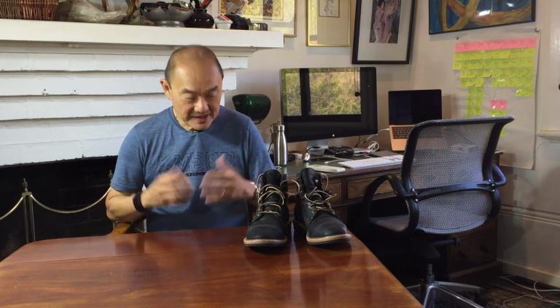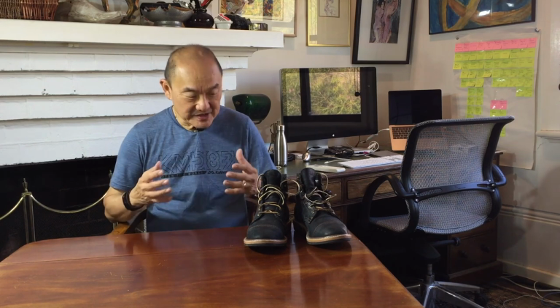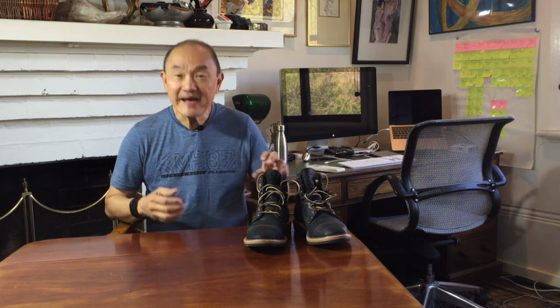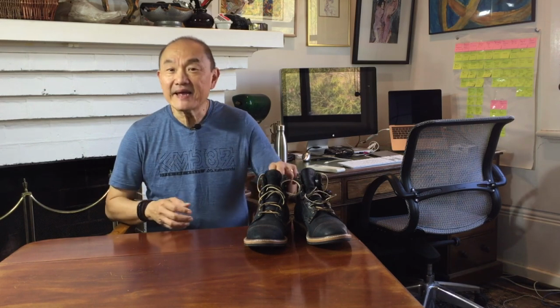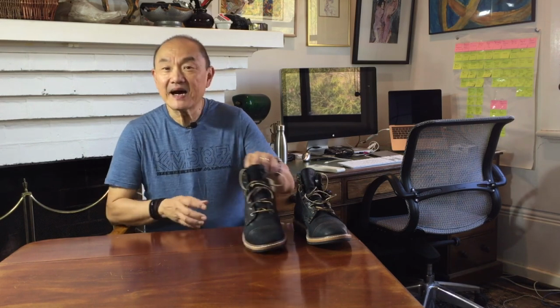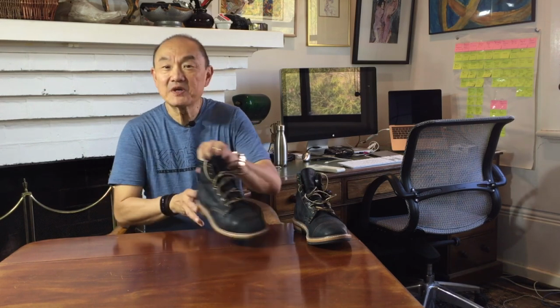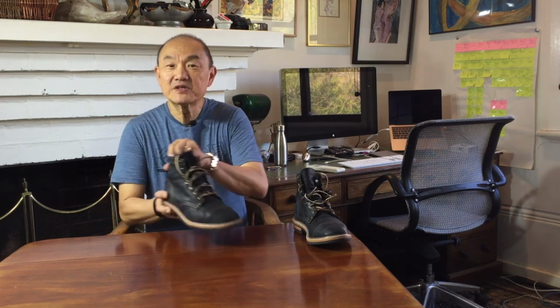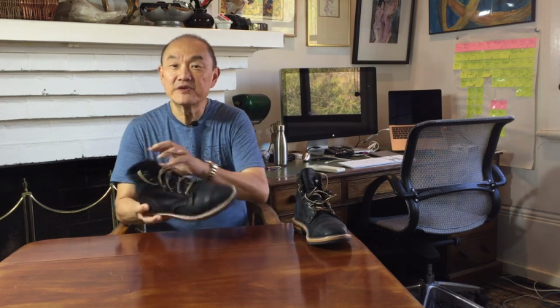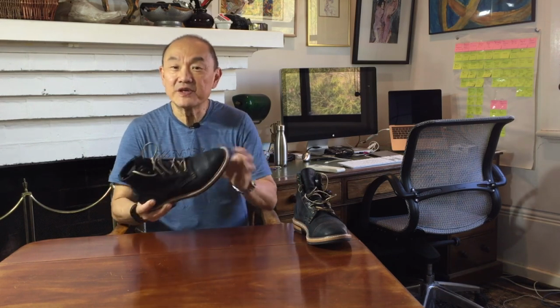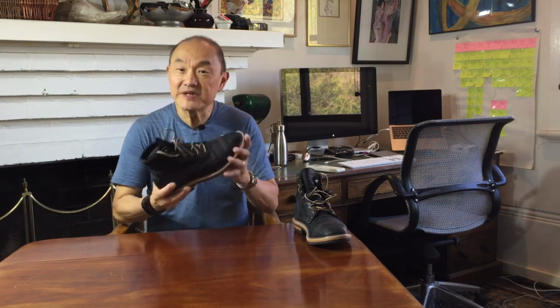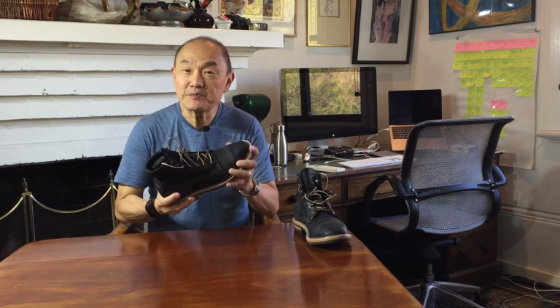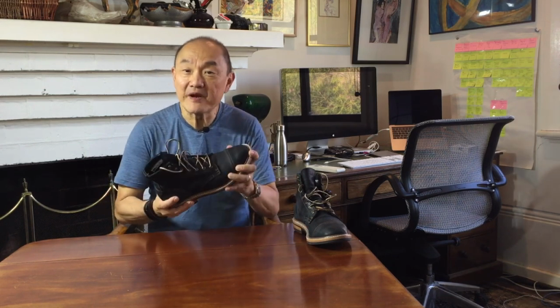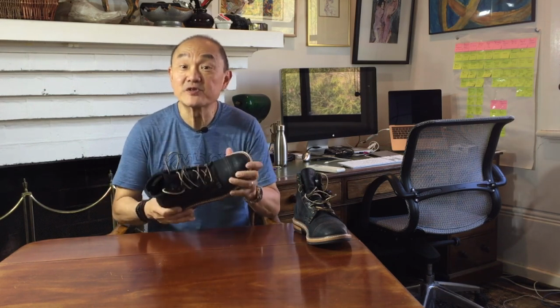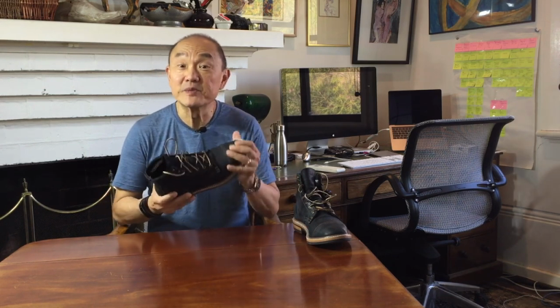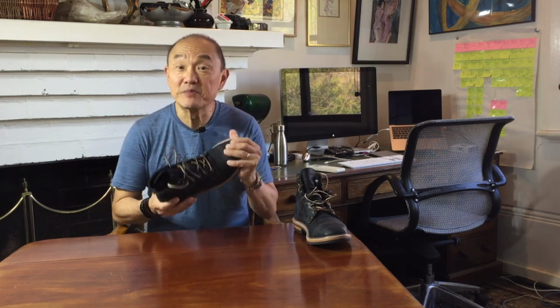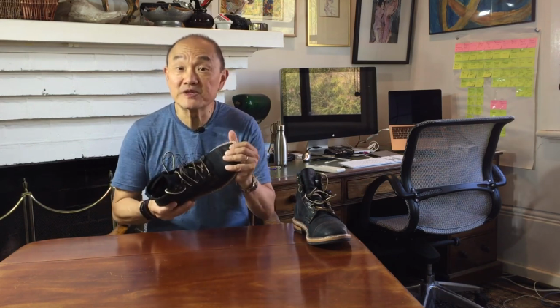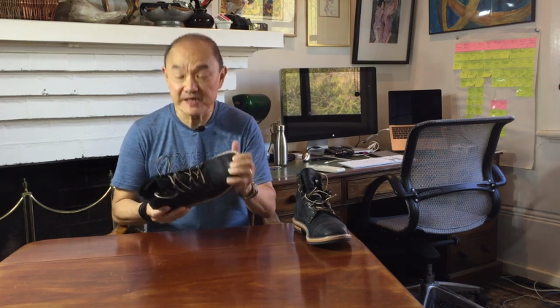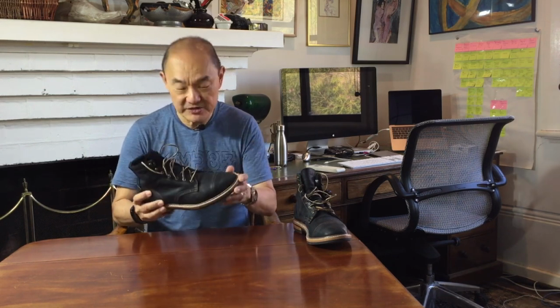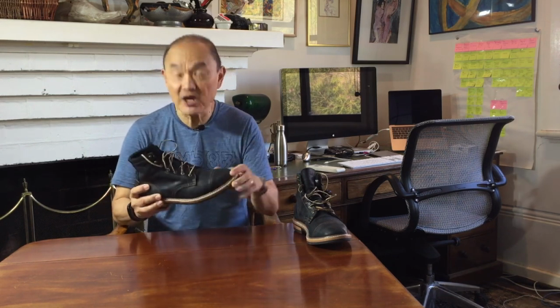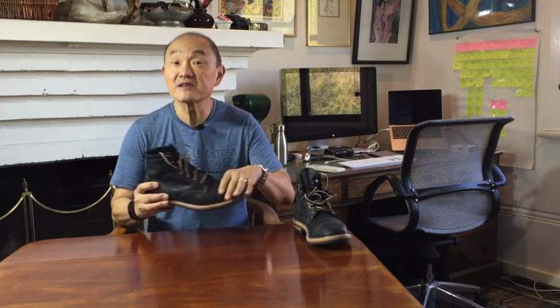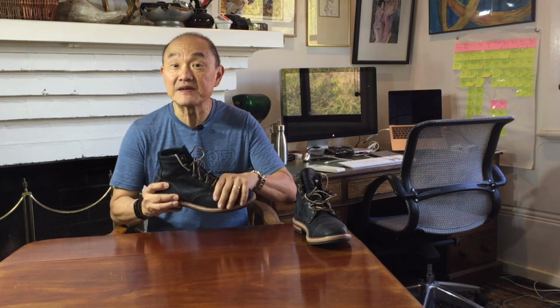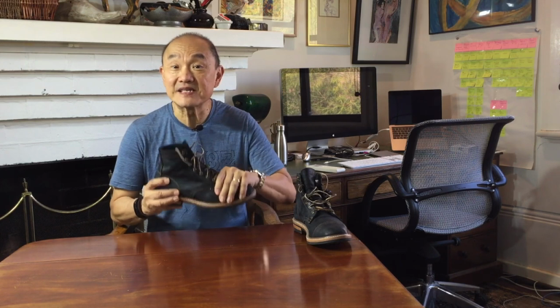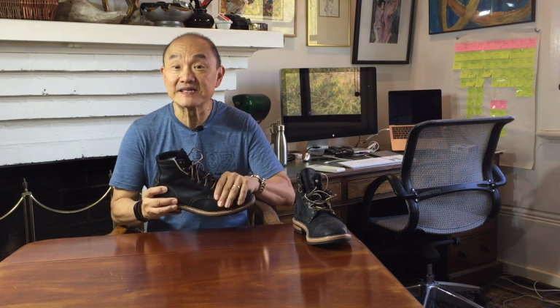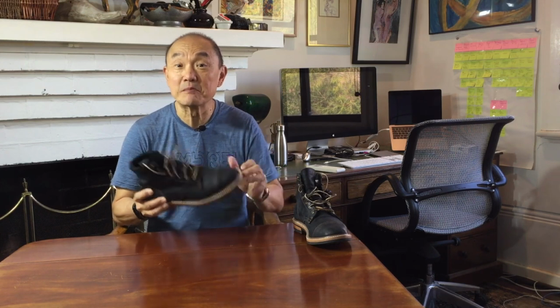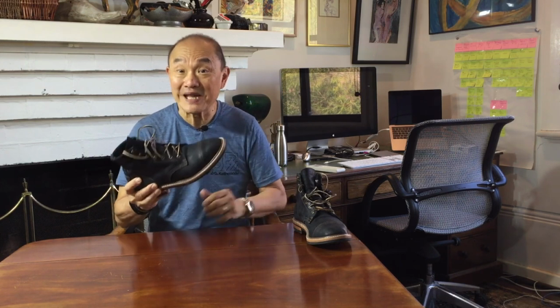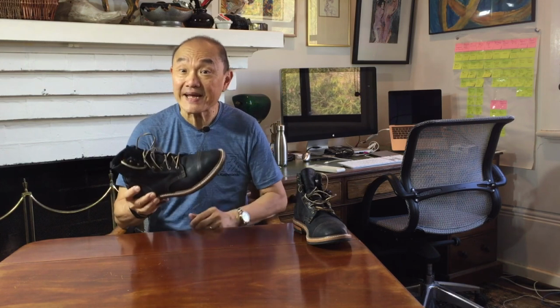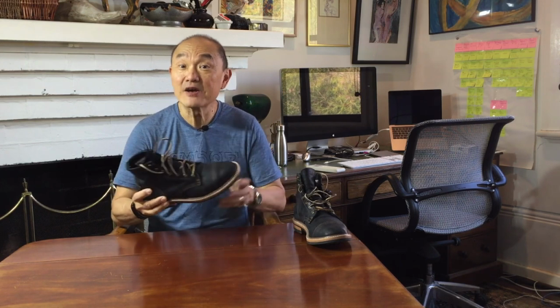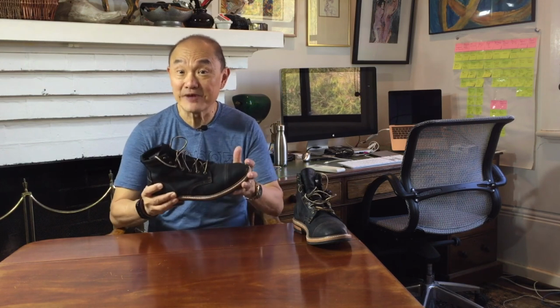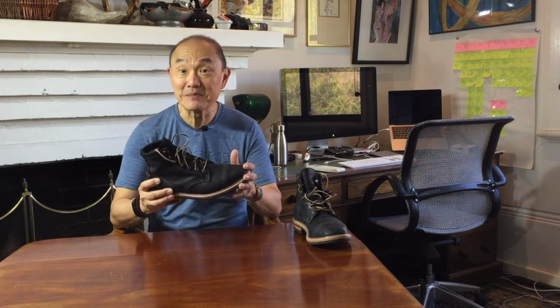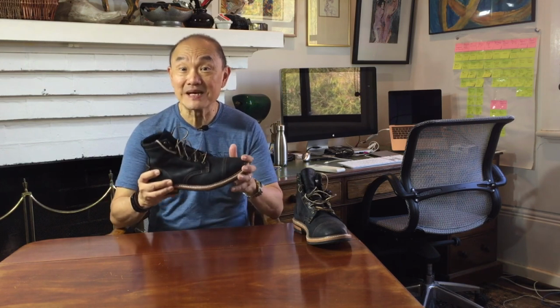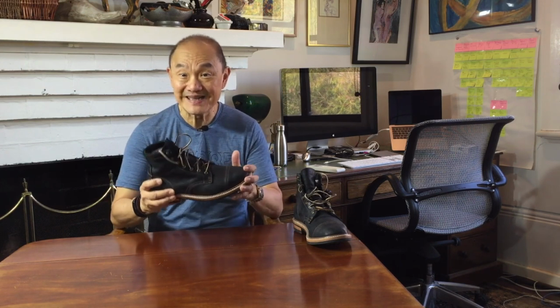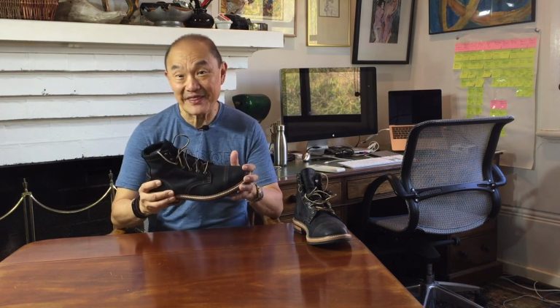Today I'm going to review this pair of Truman boots in Charles F. Stead's black Rambler leather.